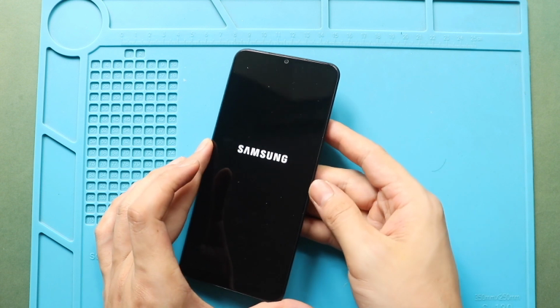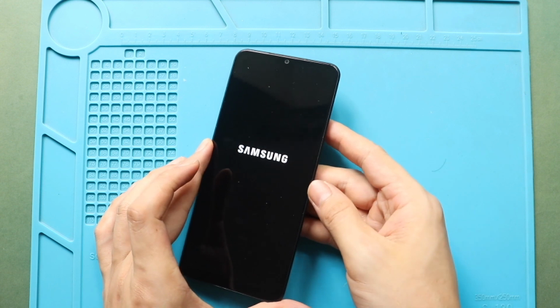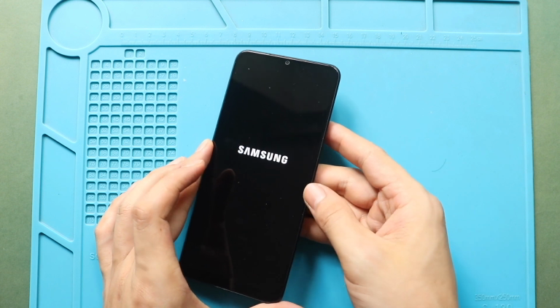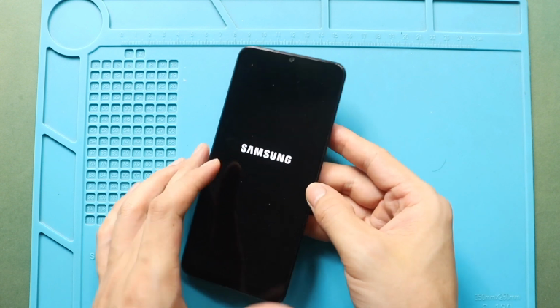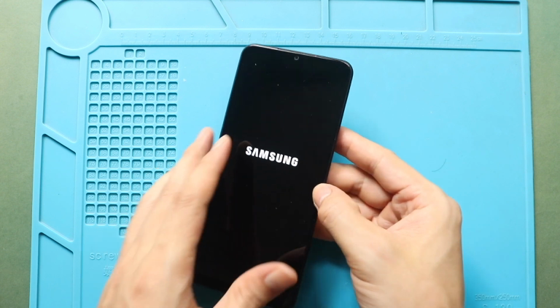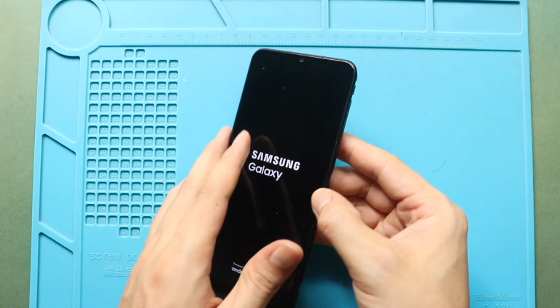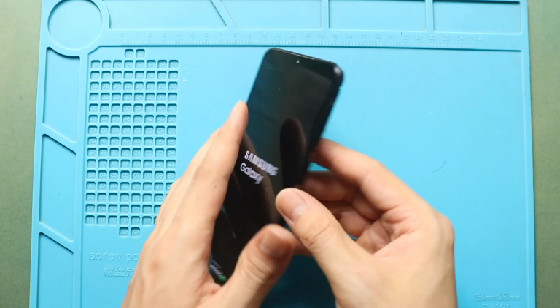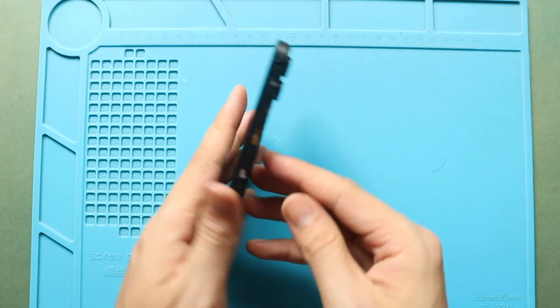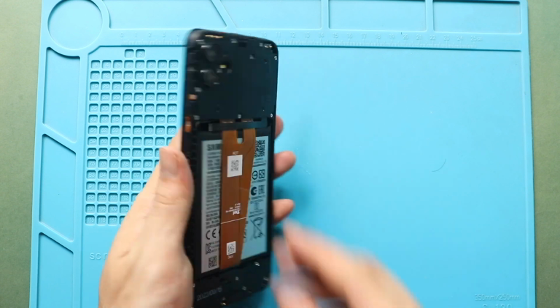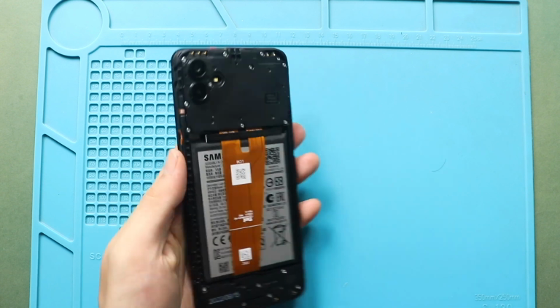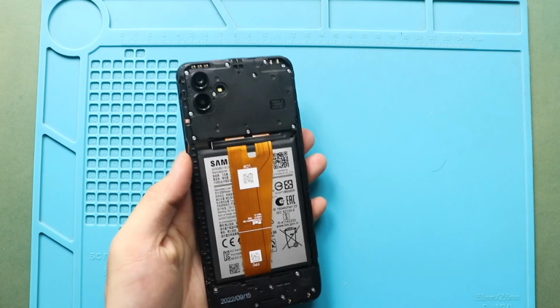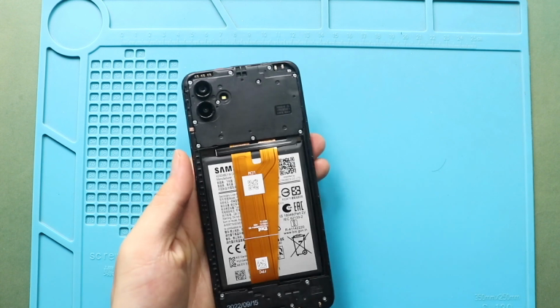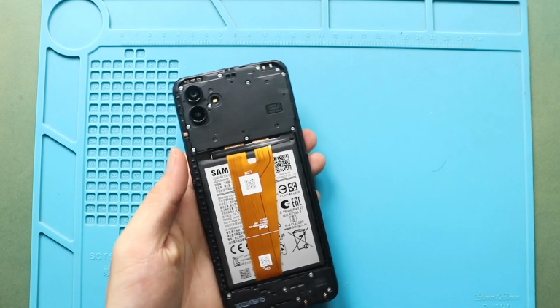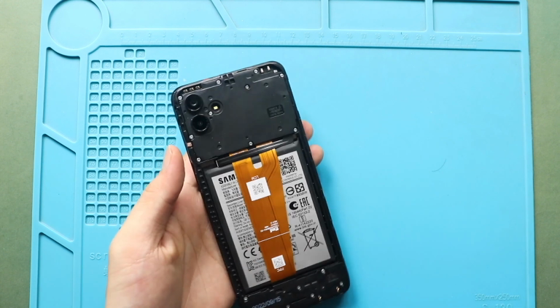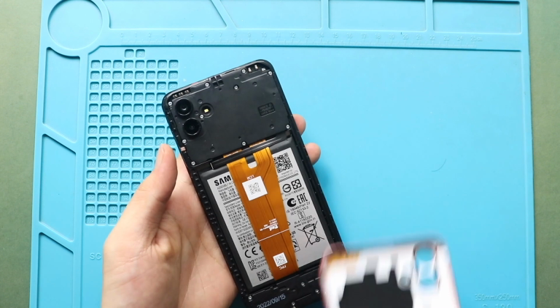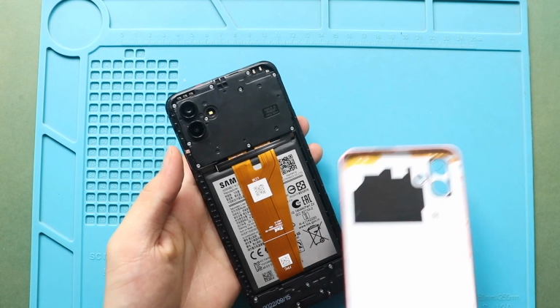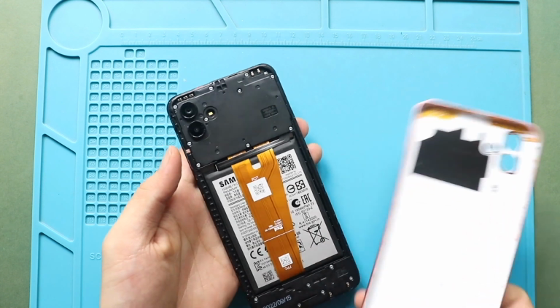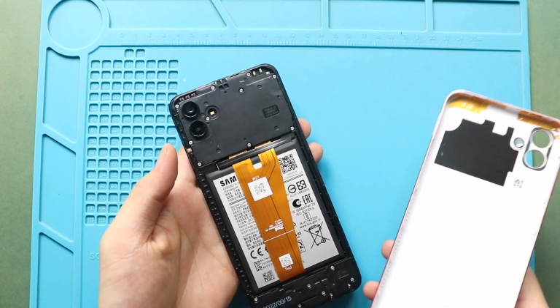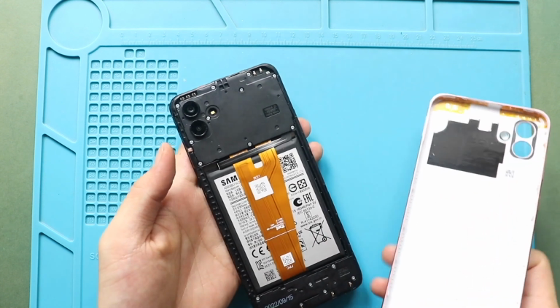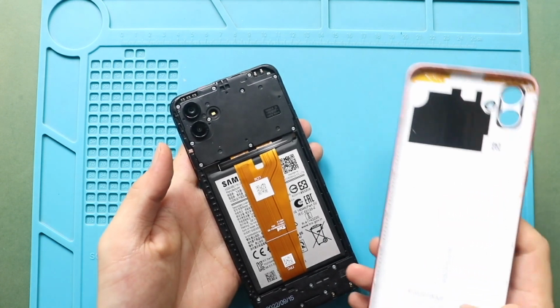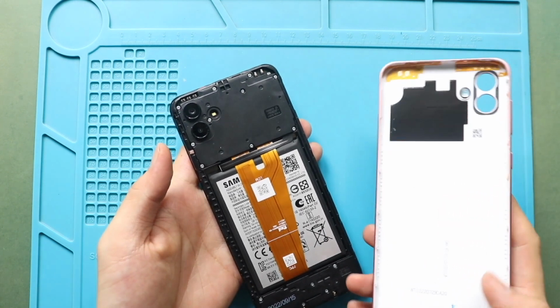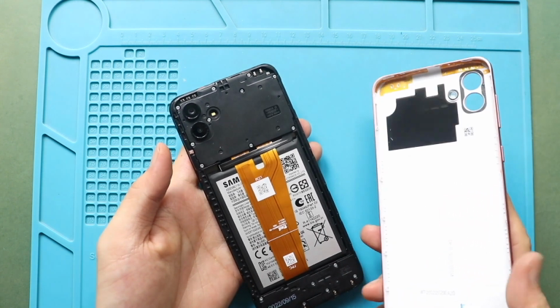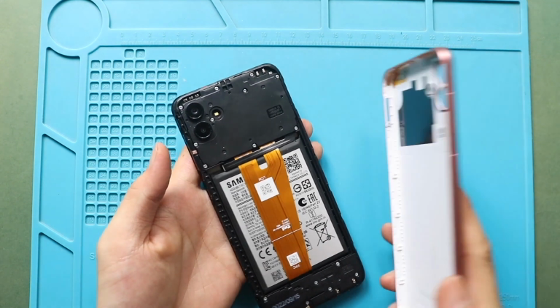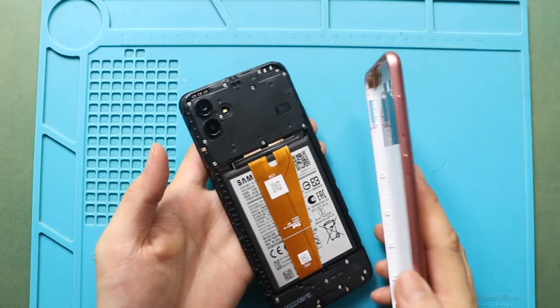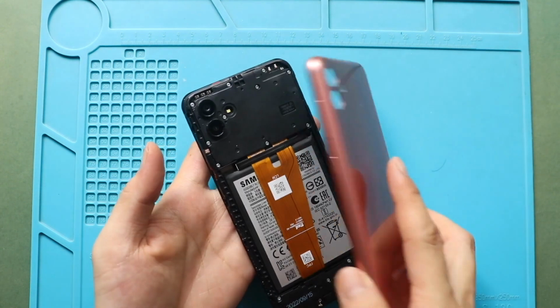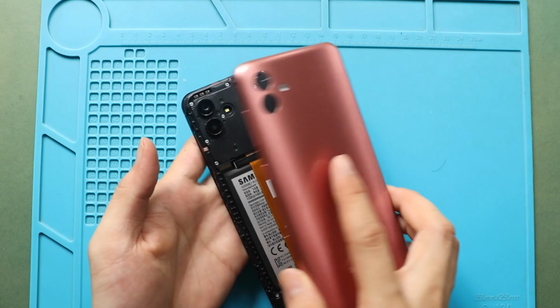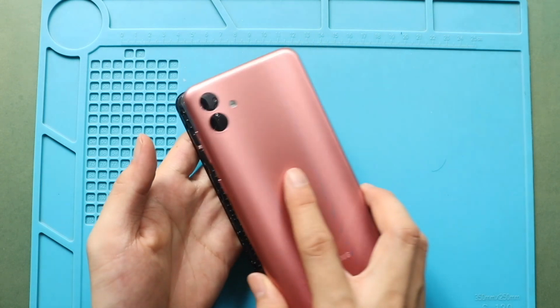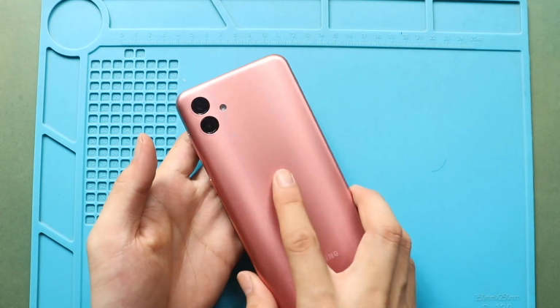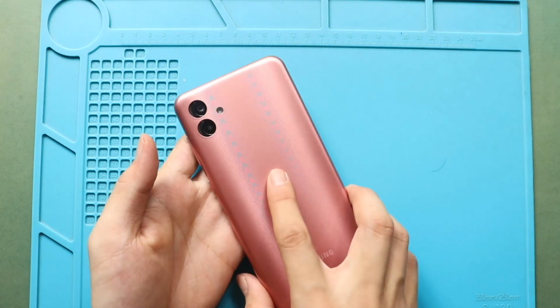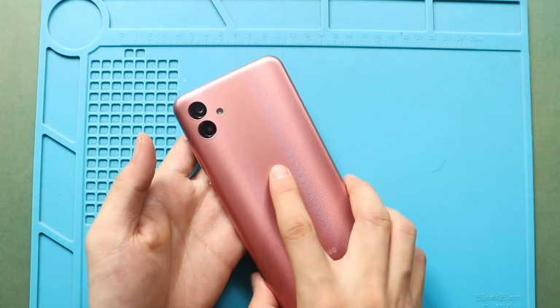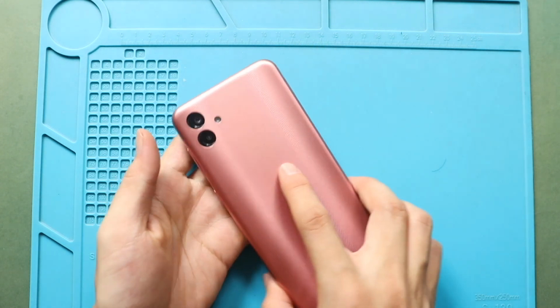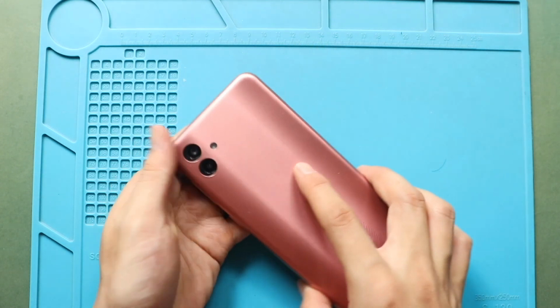Finally, snap in the back cover and run through the sides to secure the clips. Also add the SIM tray.